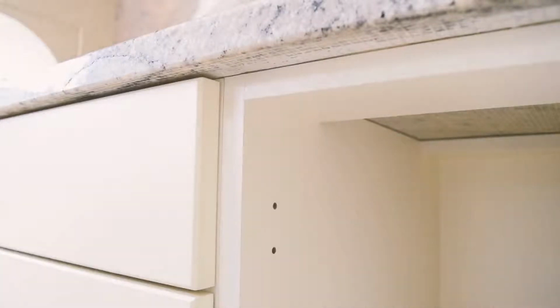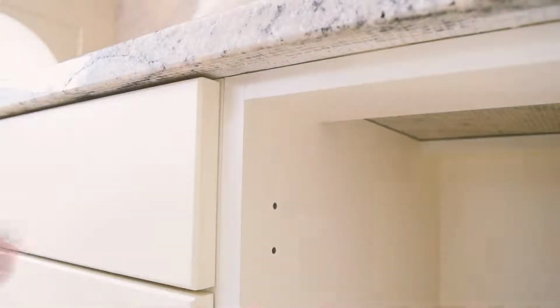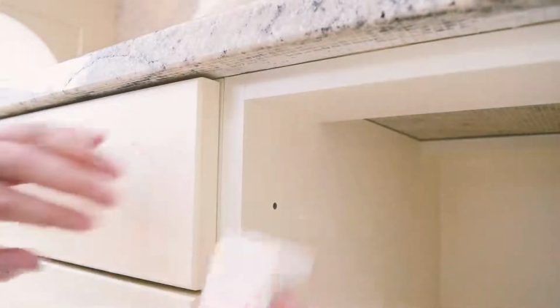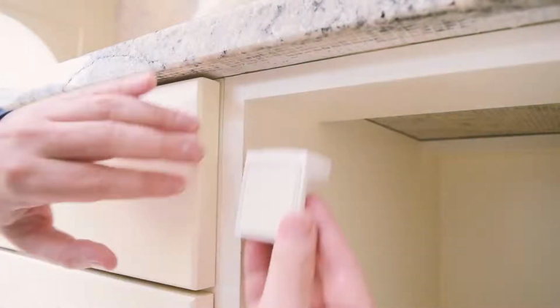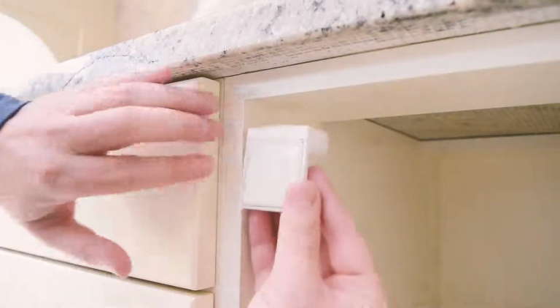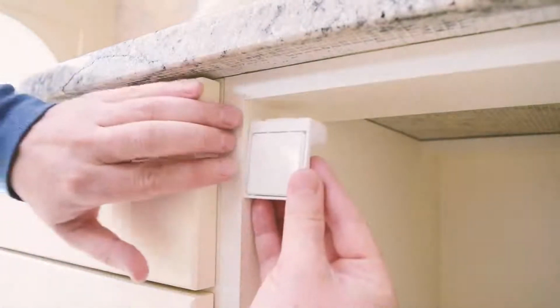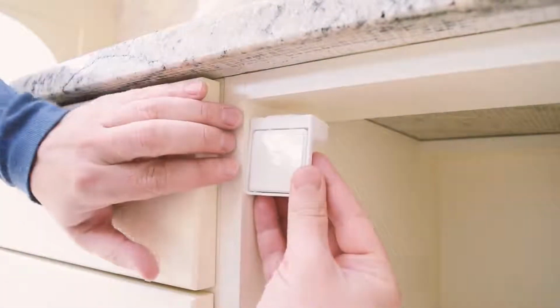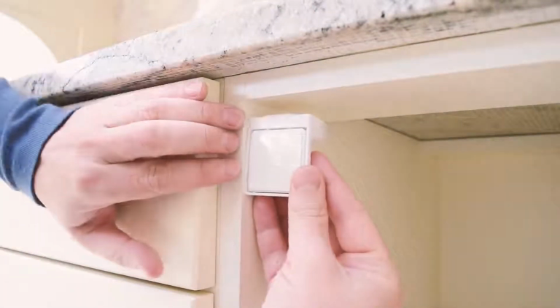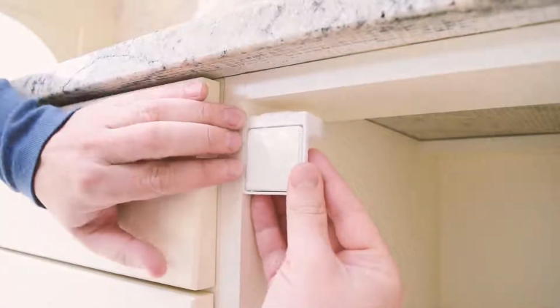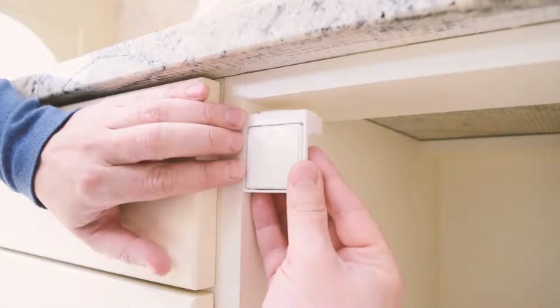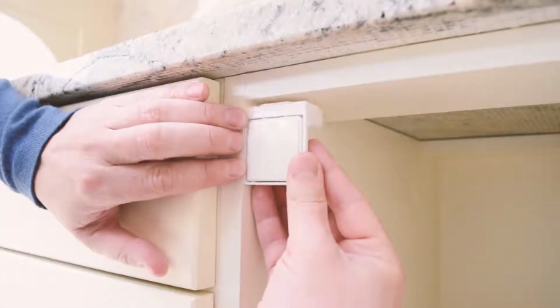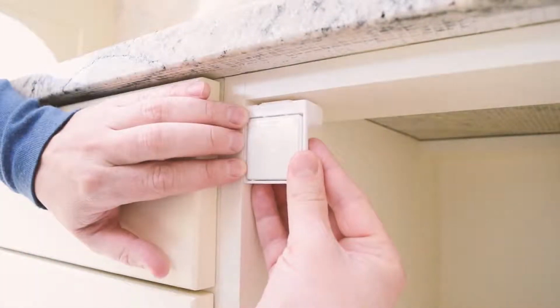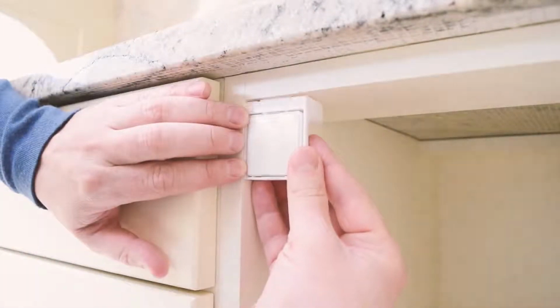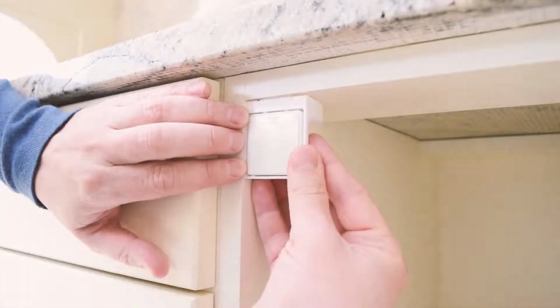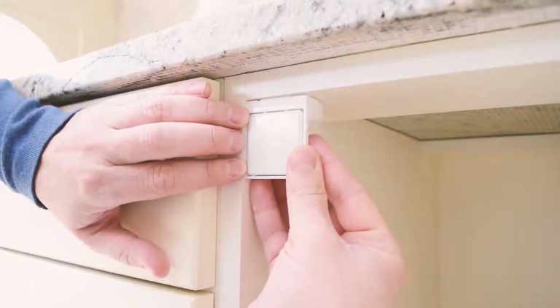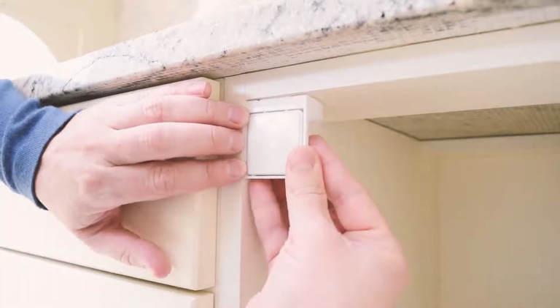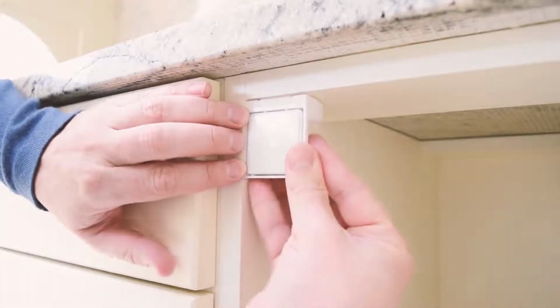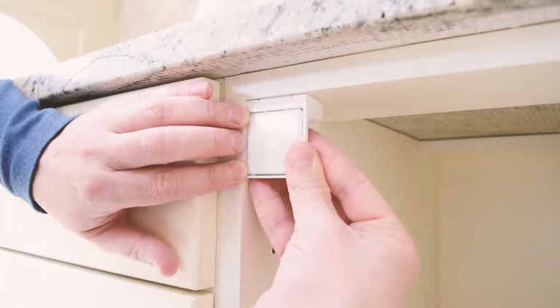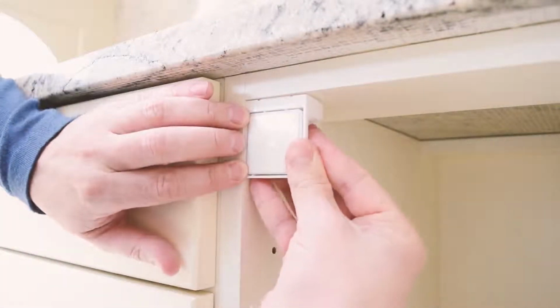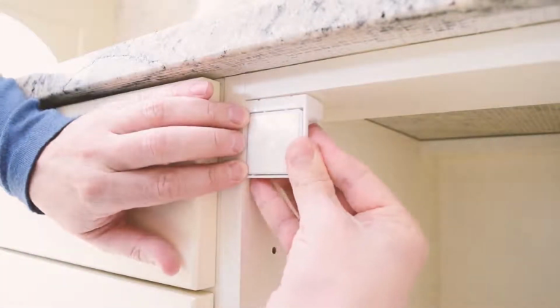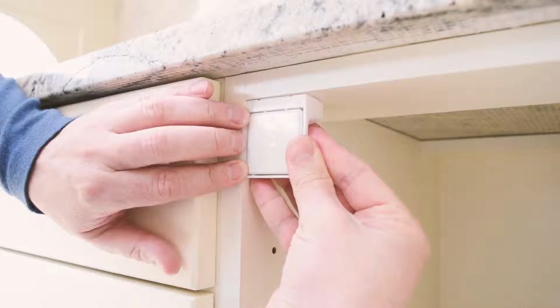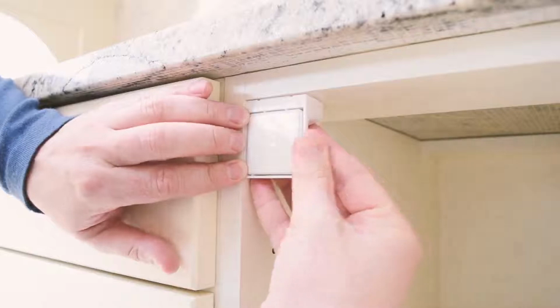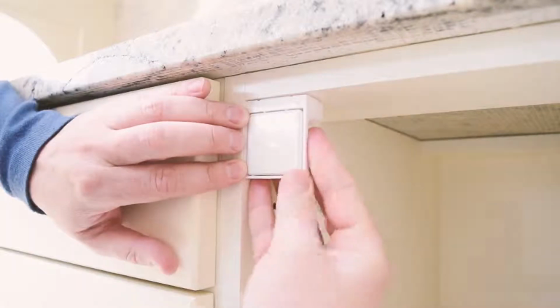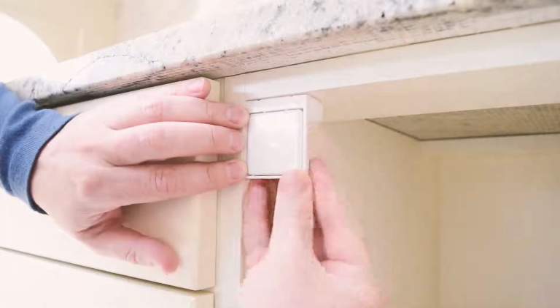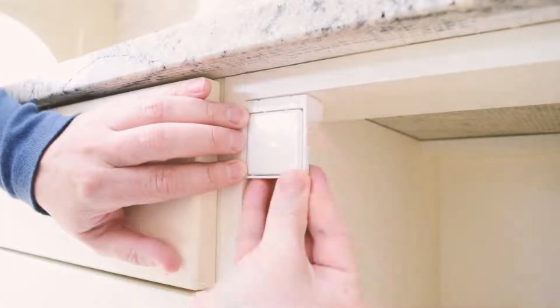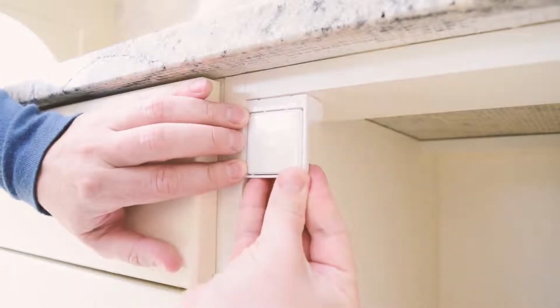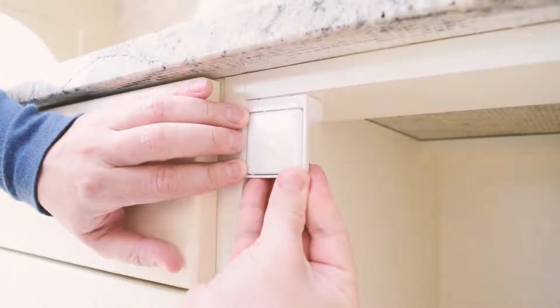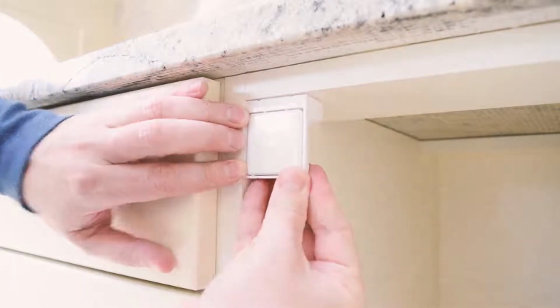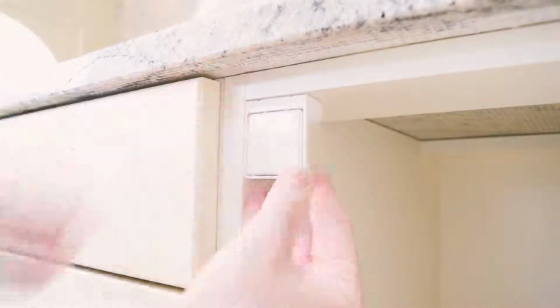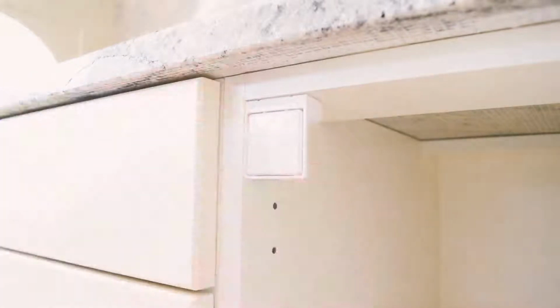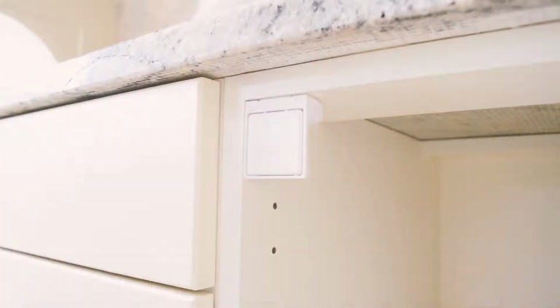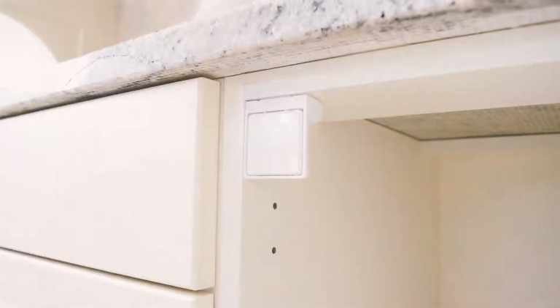Place the applicator into position, making sure it is straight and flush to the edges of the cupboard wall.